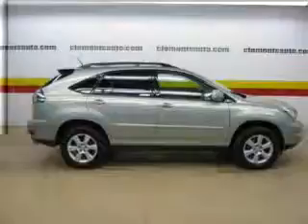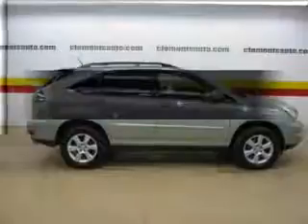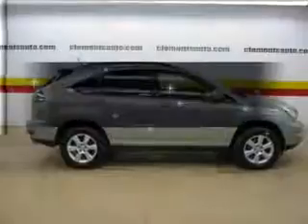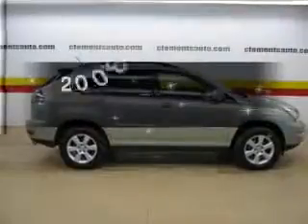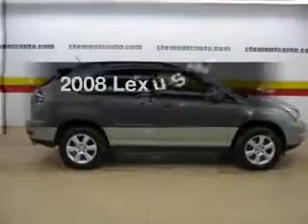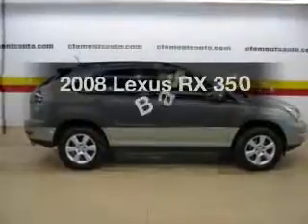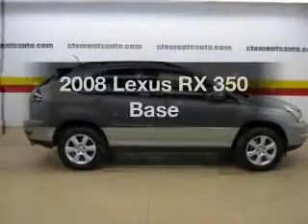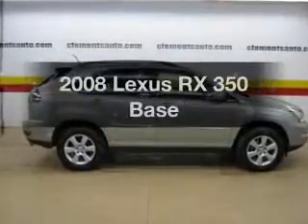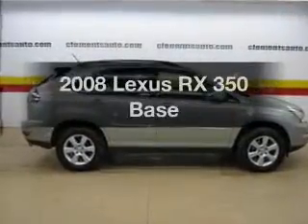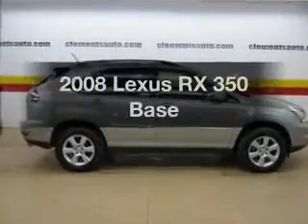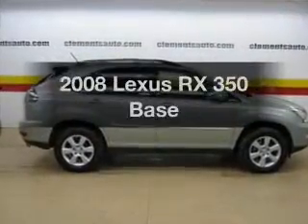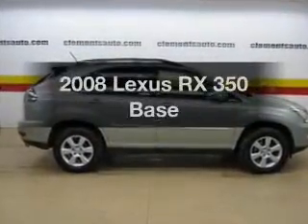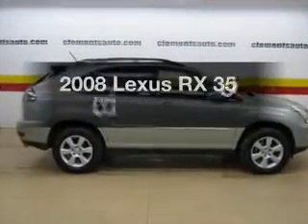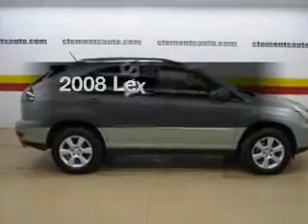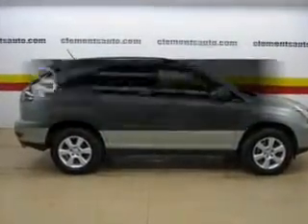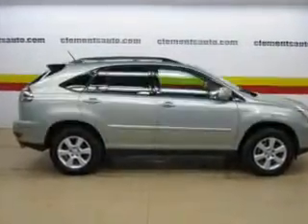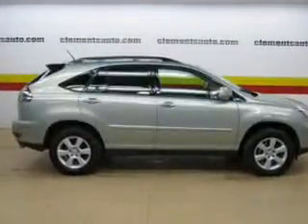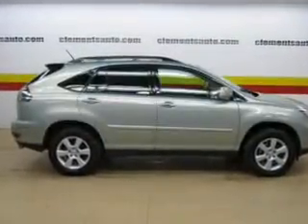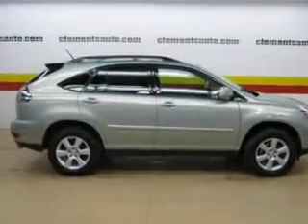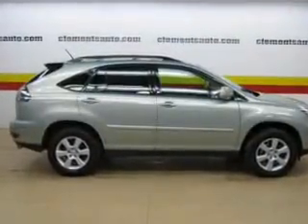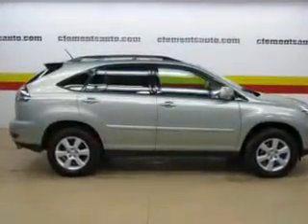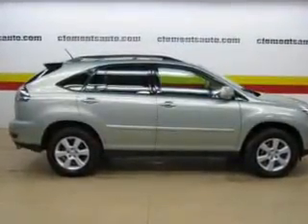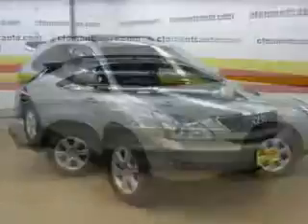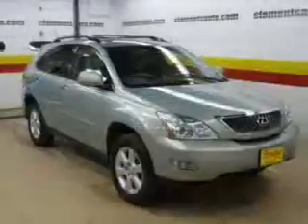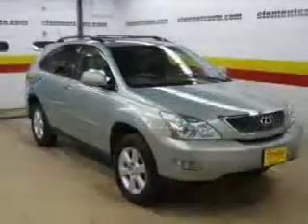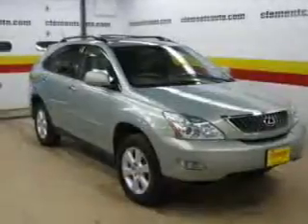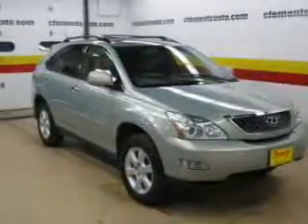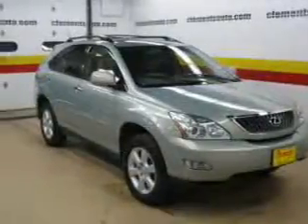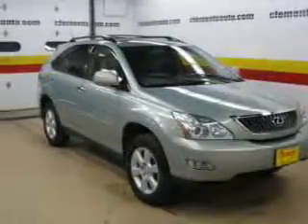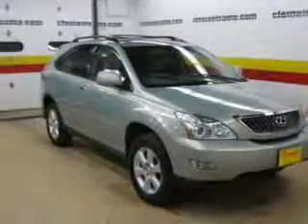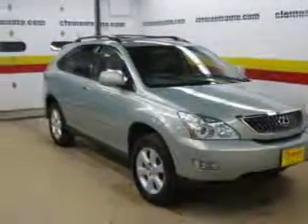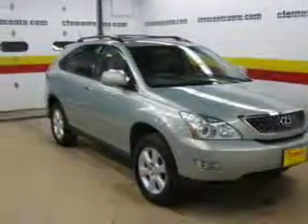Presenting the 2008 Lexus RX 350. Travel the roads in style and comfort in this great vehicle.